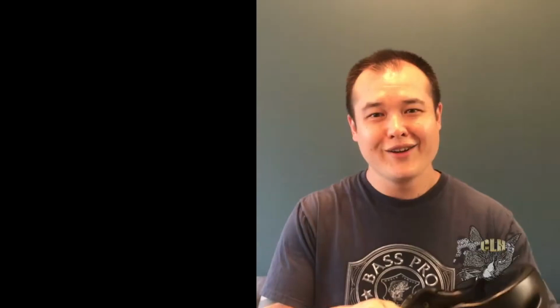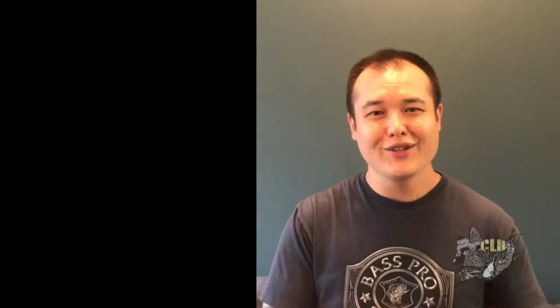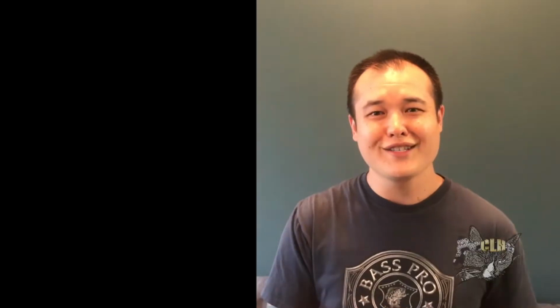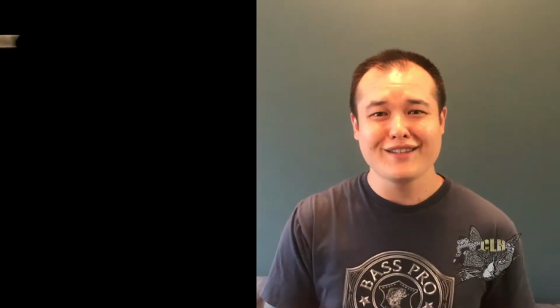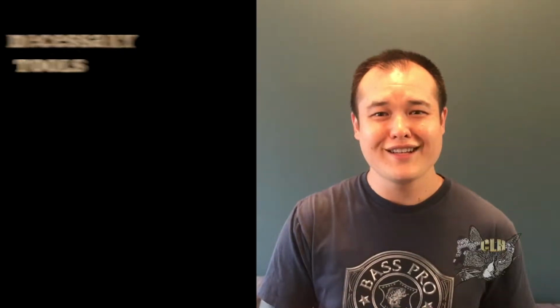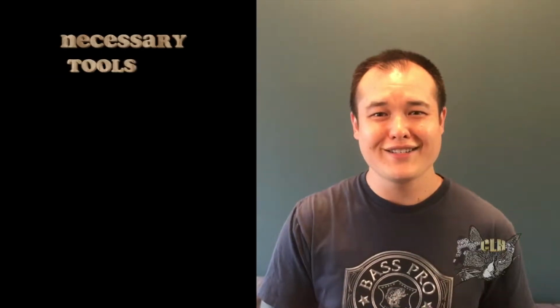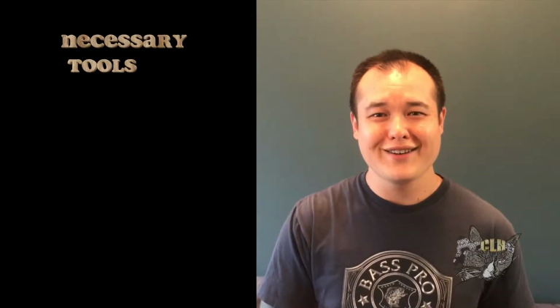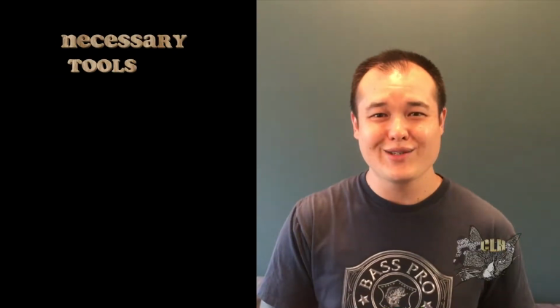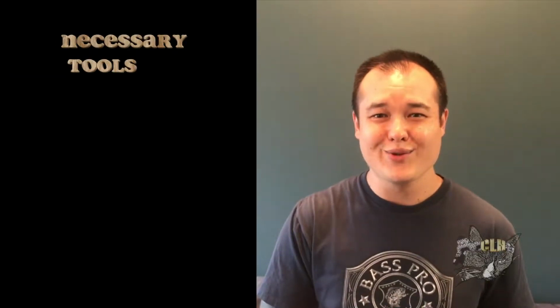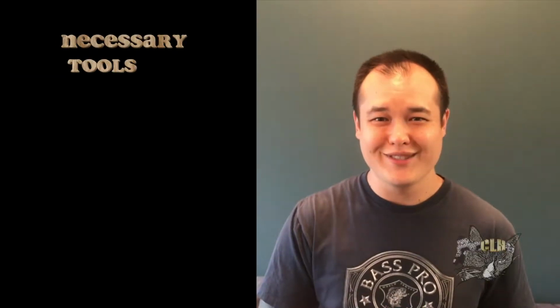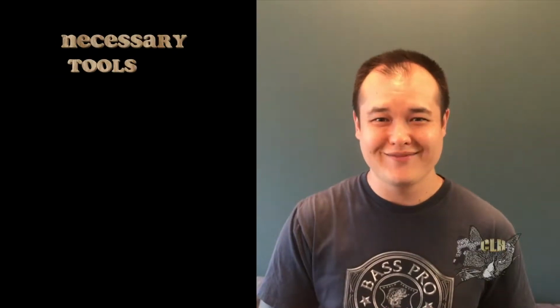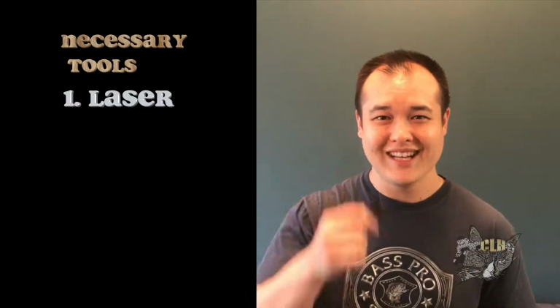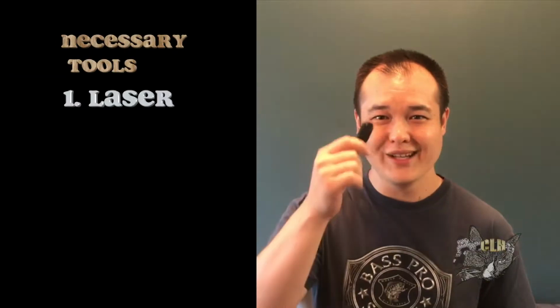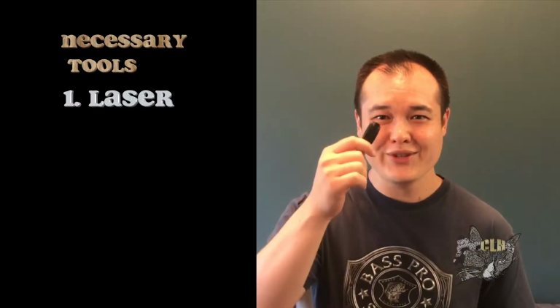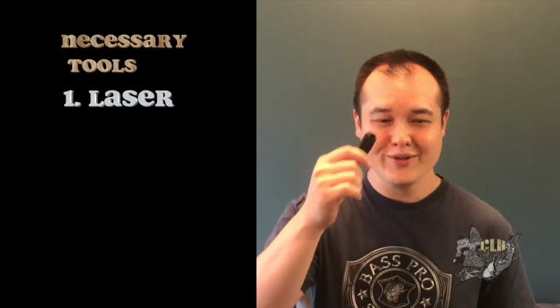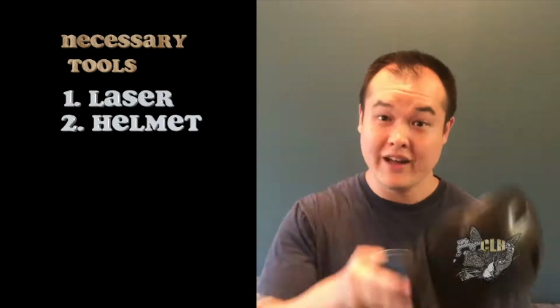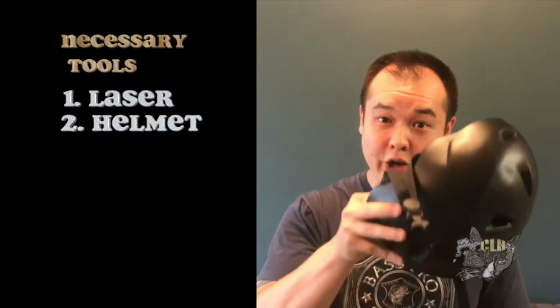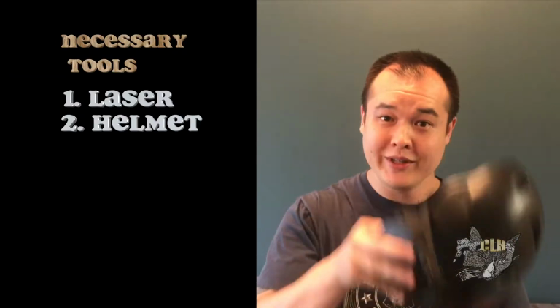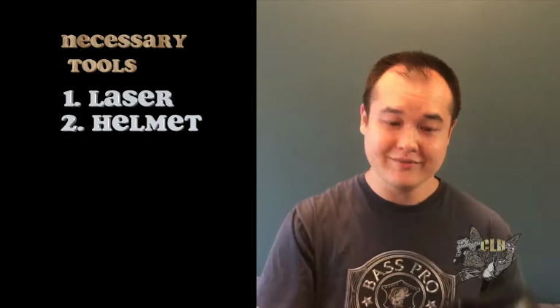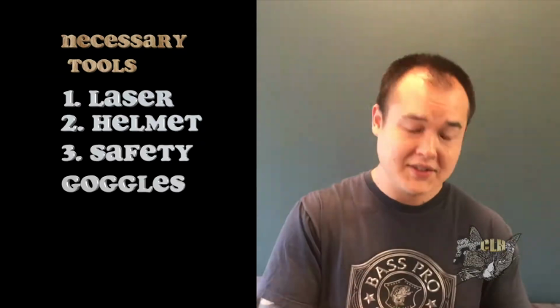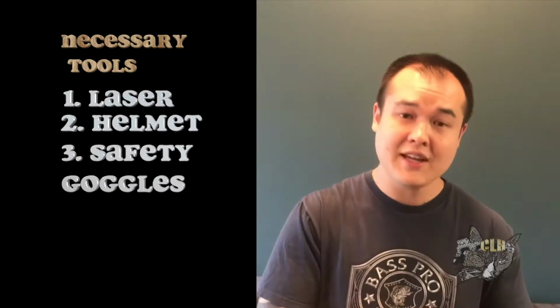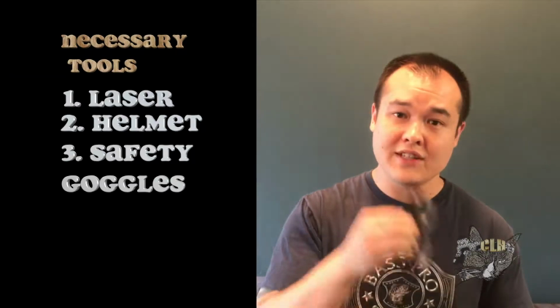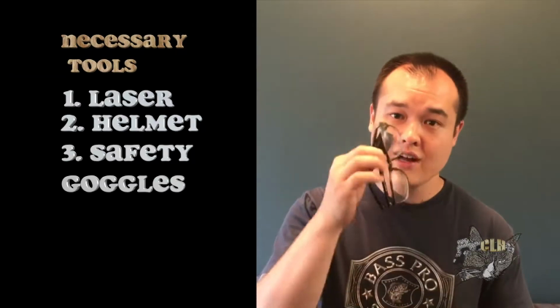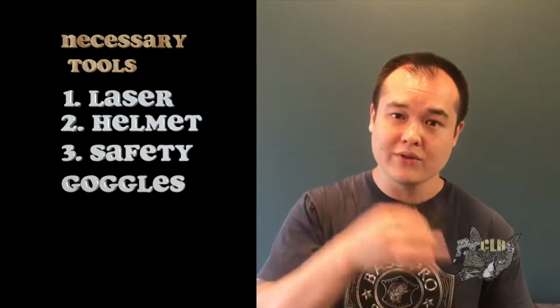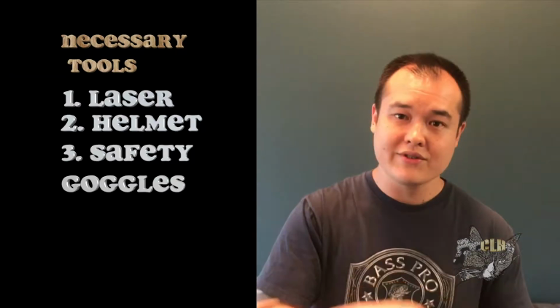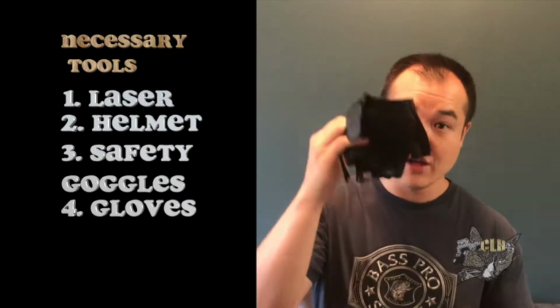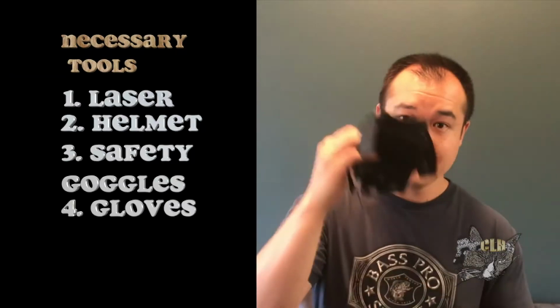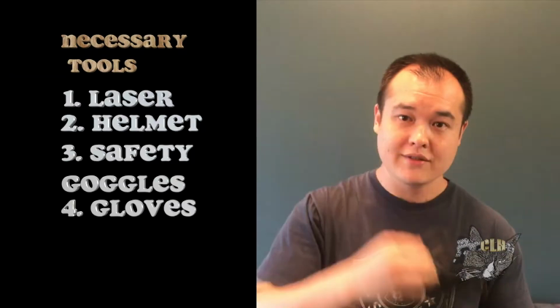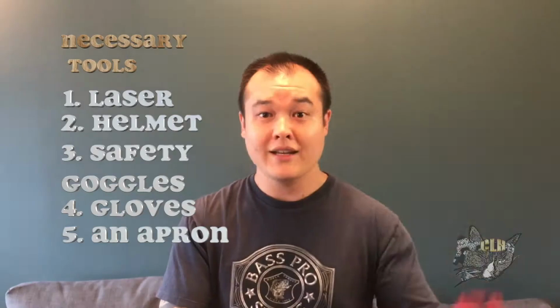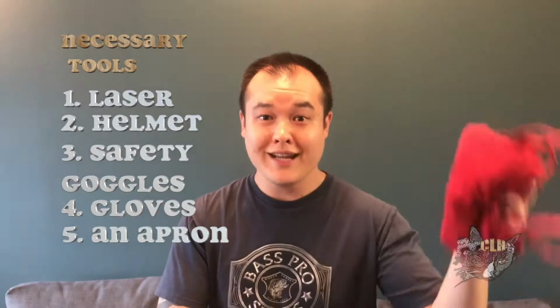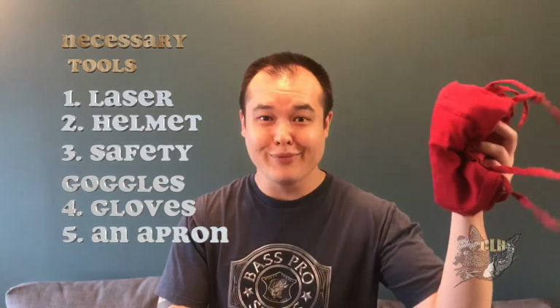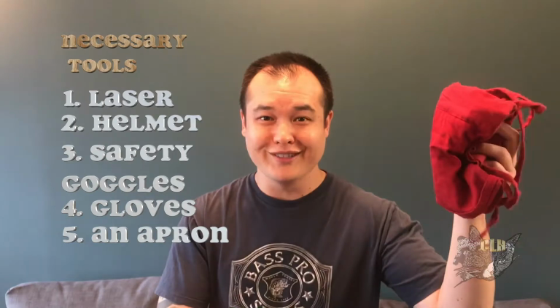Here's a list of the necessary tools: a laser, a helmet, safety goggles, gloves, and an apron.